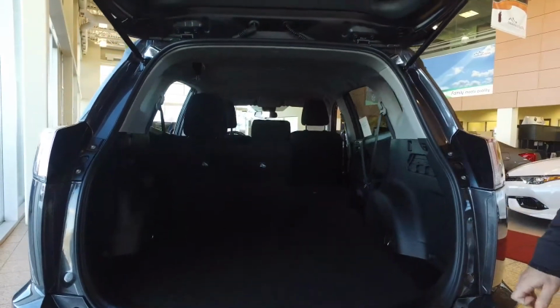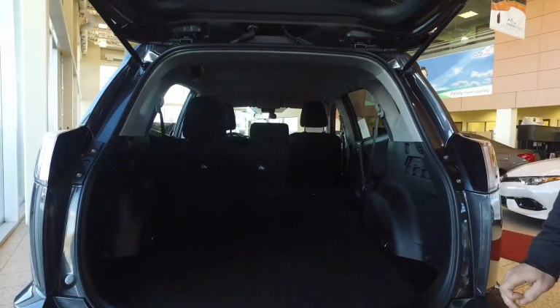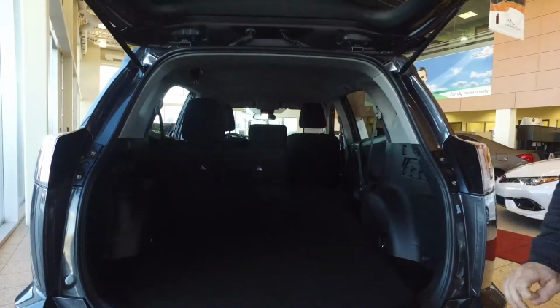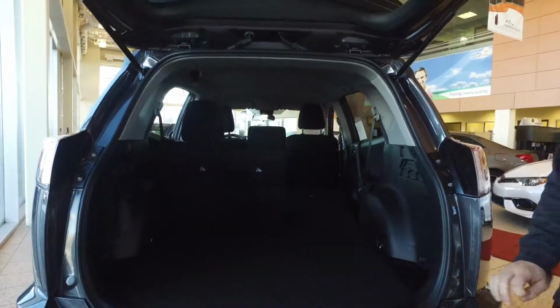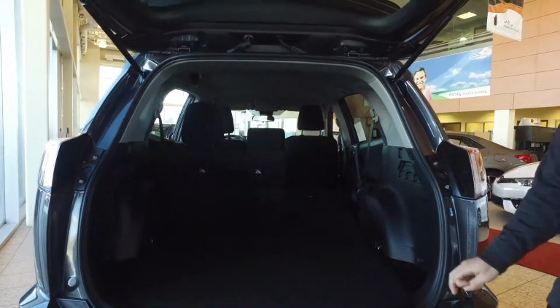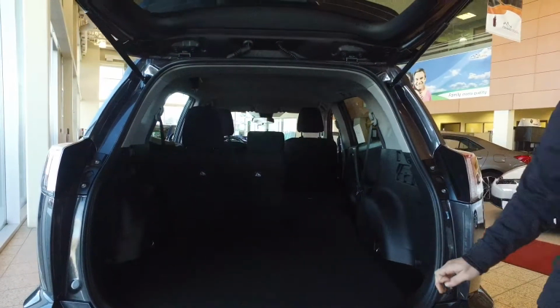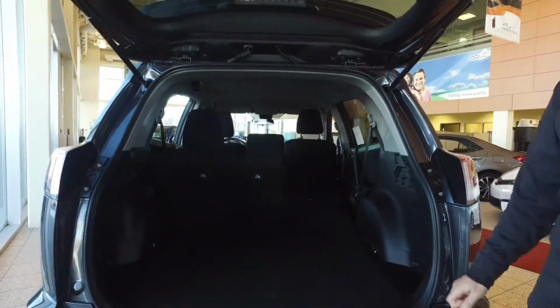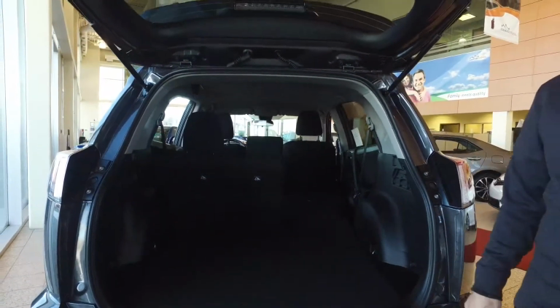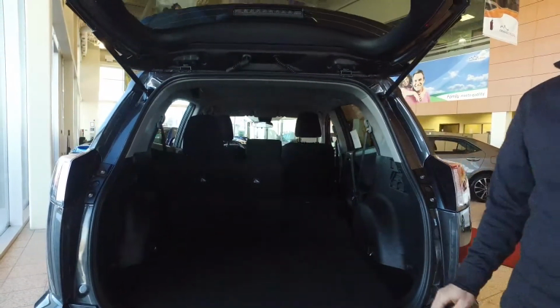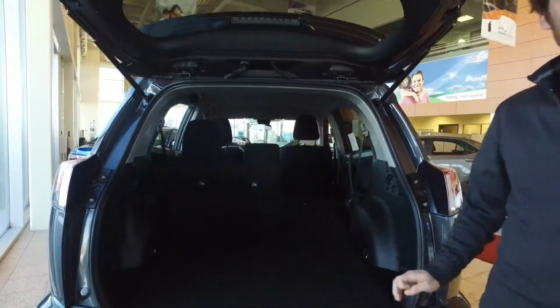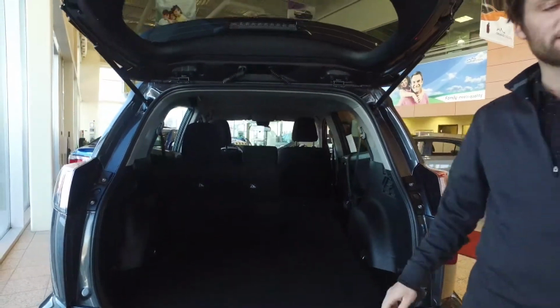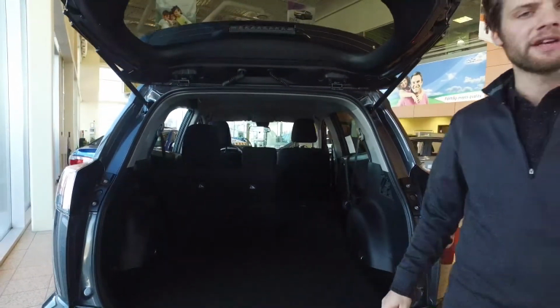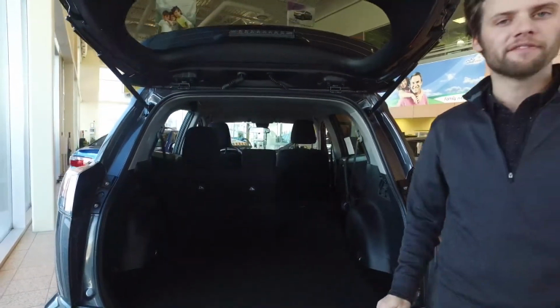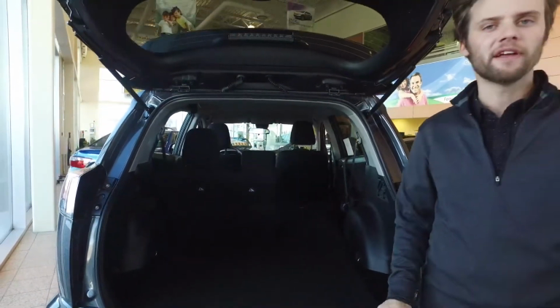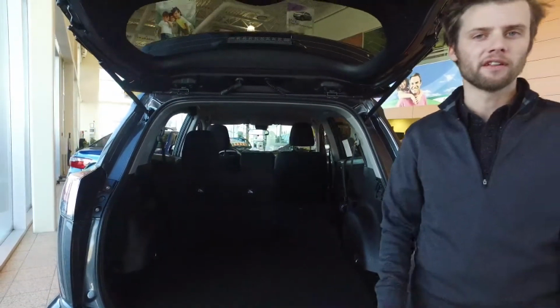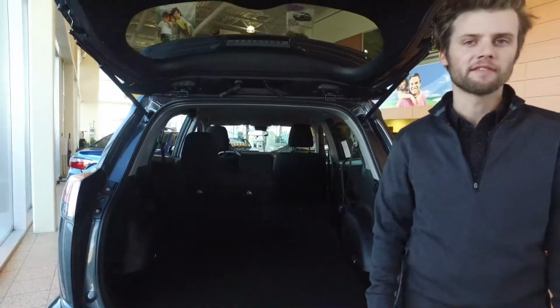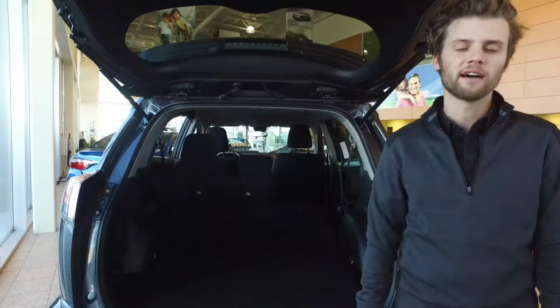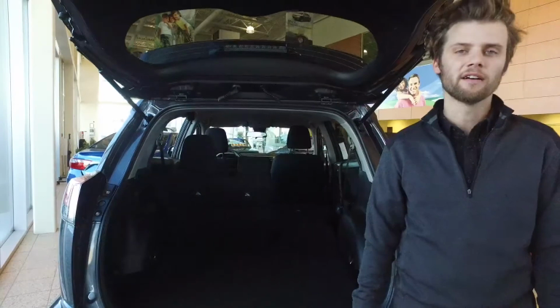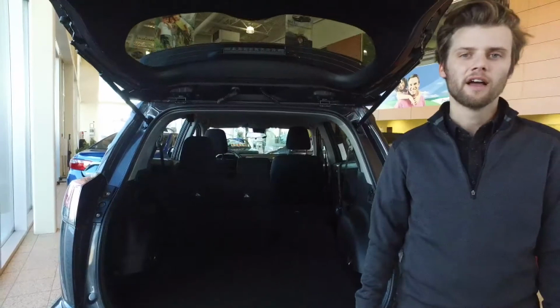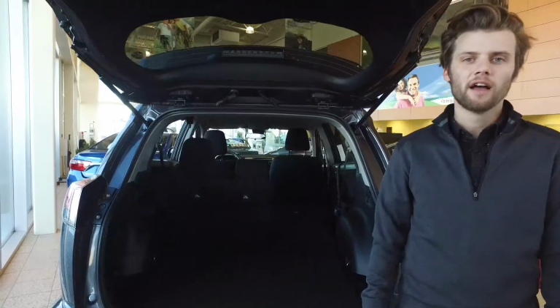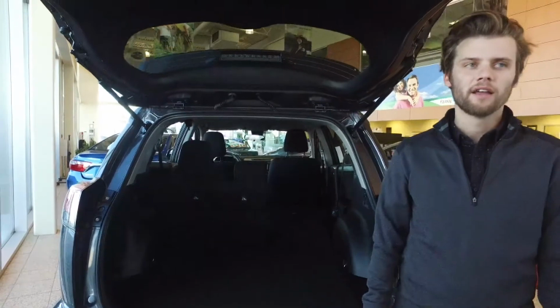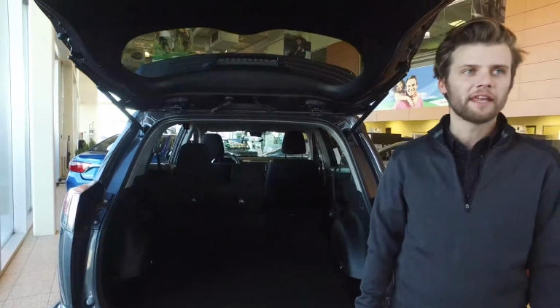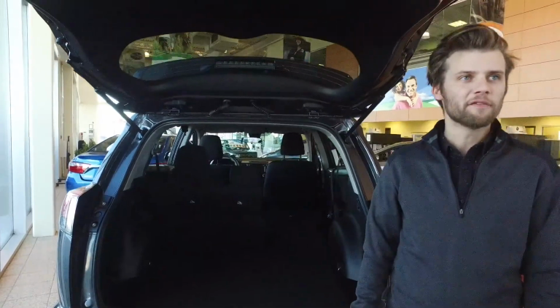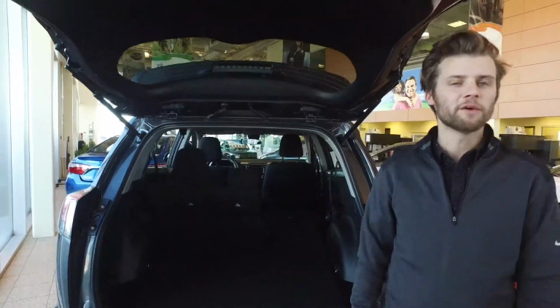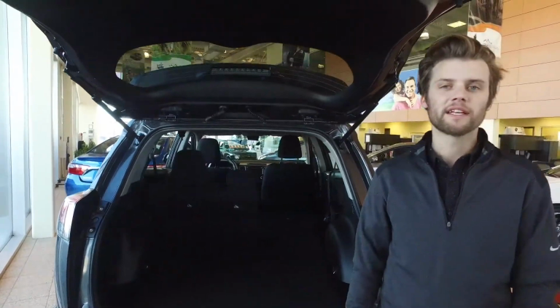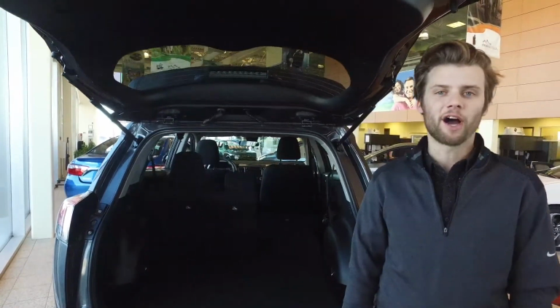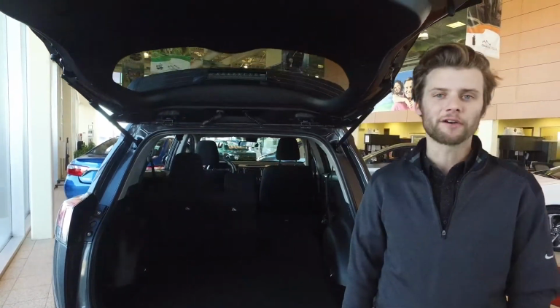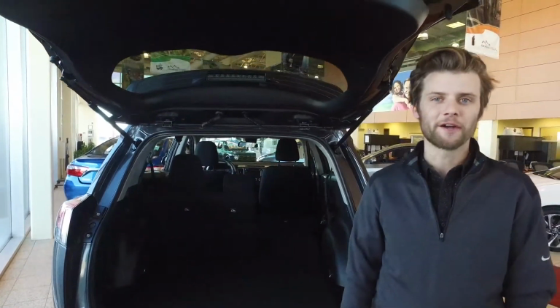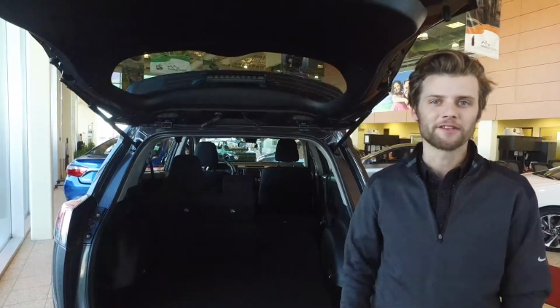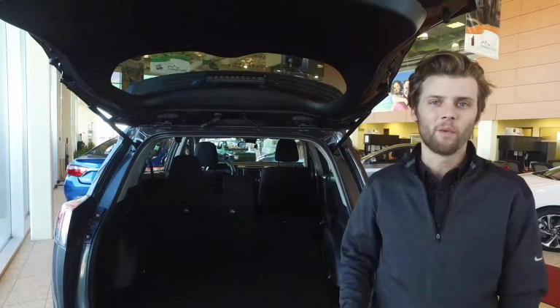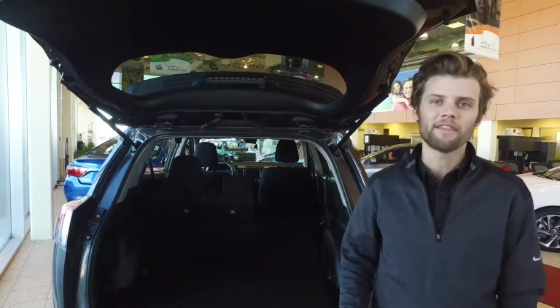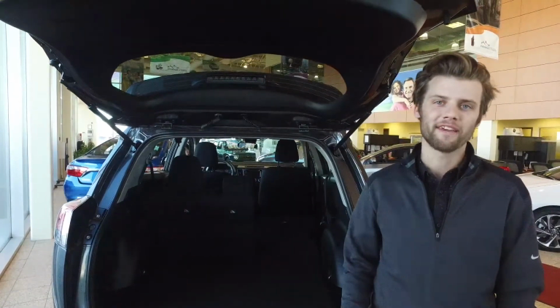It's a great vehicle with the flexibility to fit your lifestyle. Thank you for tuning in to Cochrane Toyota's One Thing.